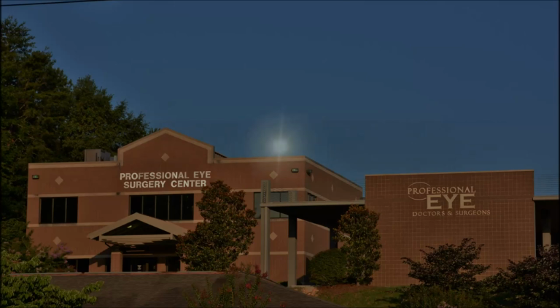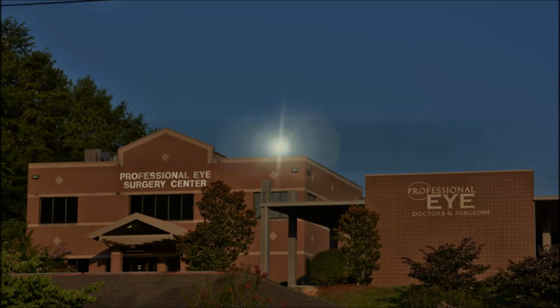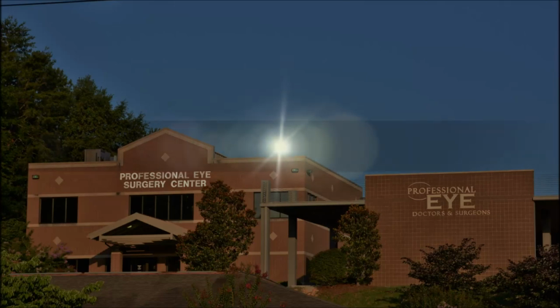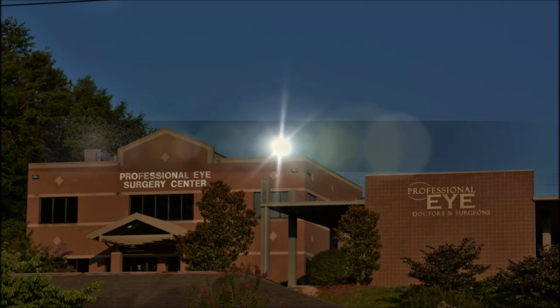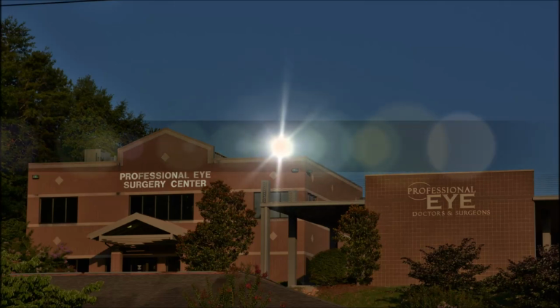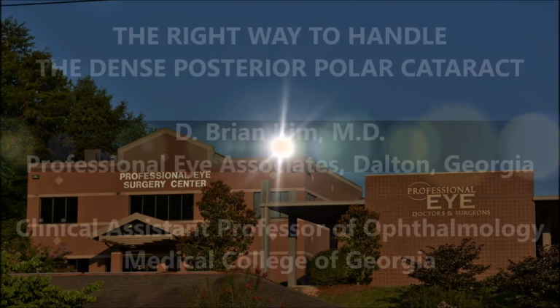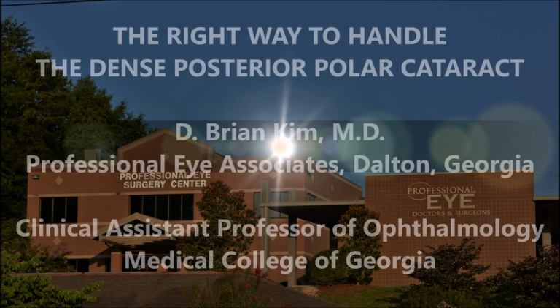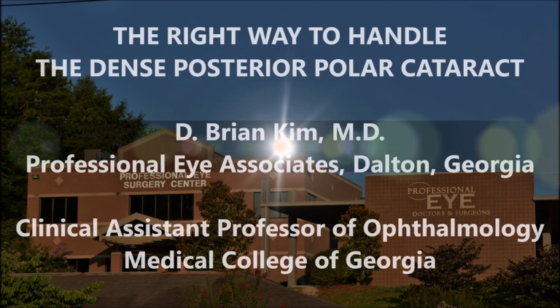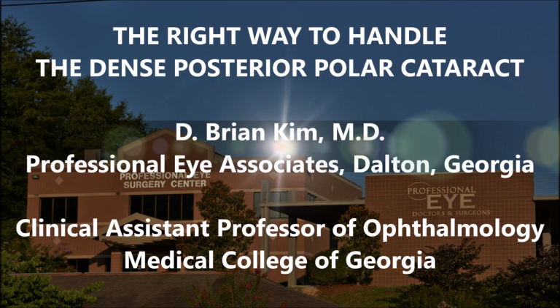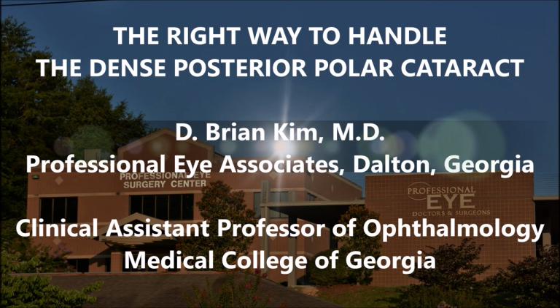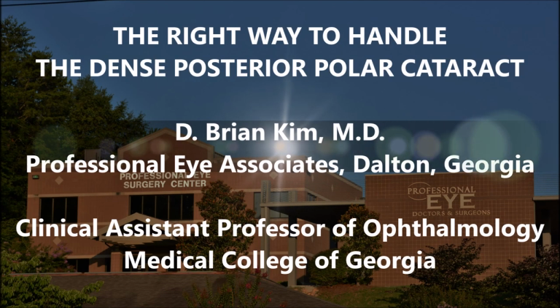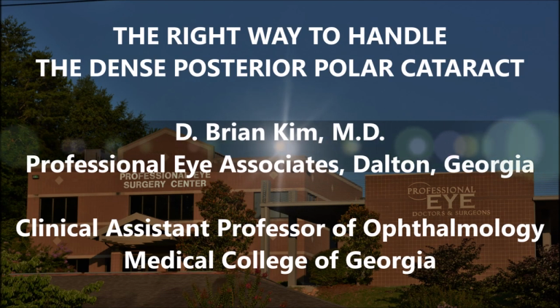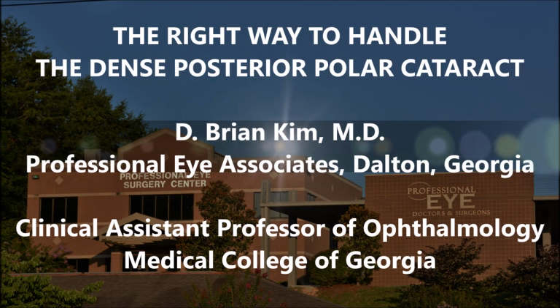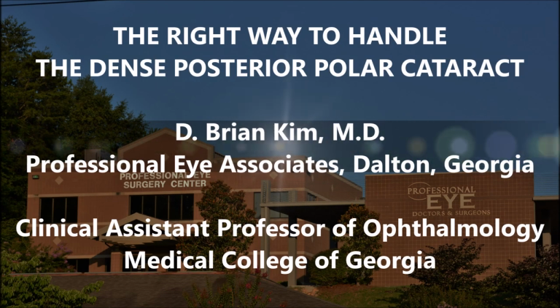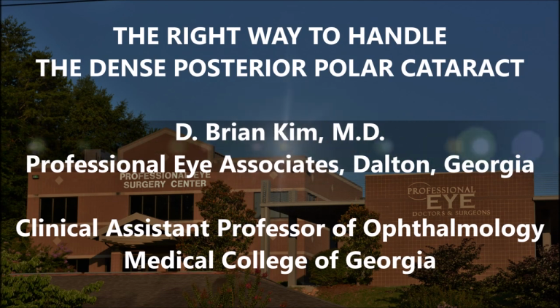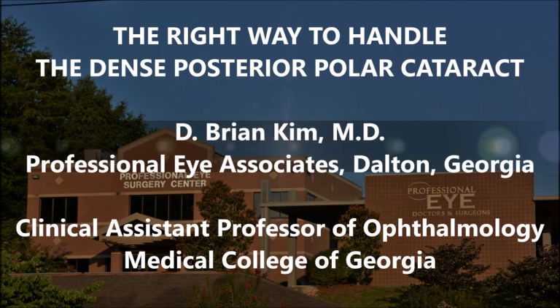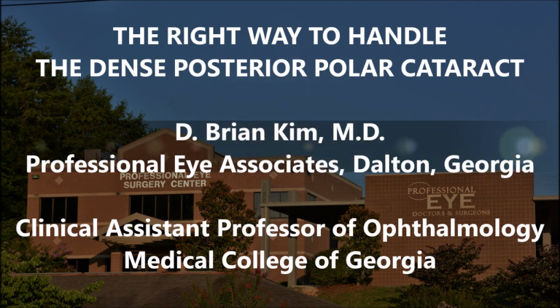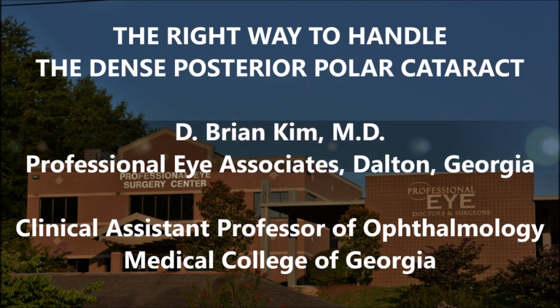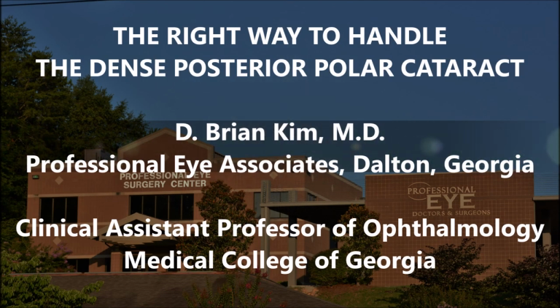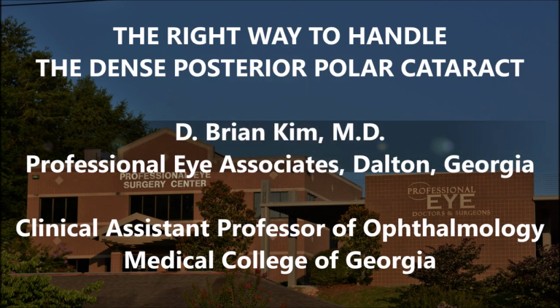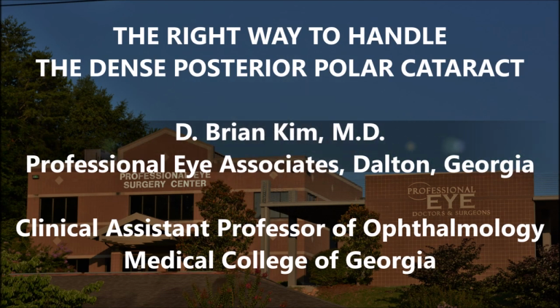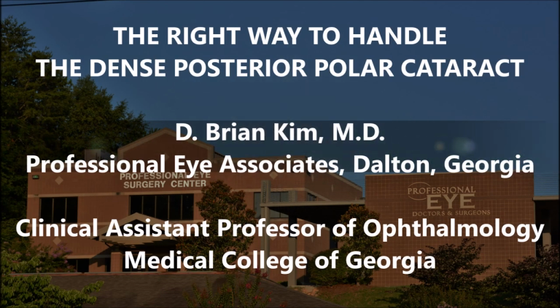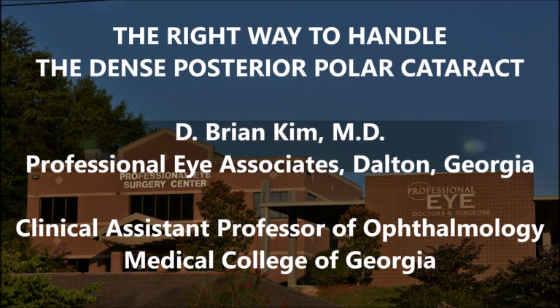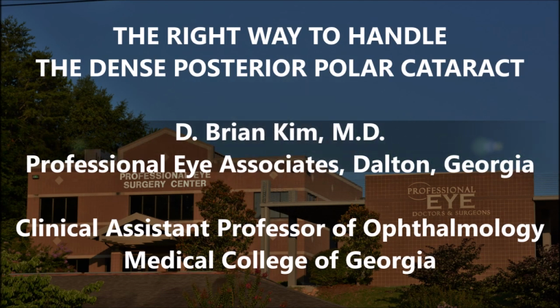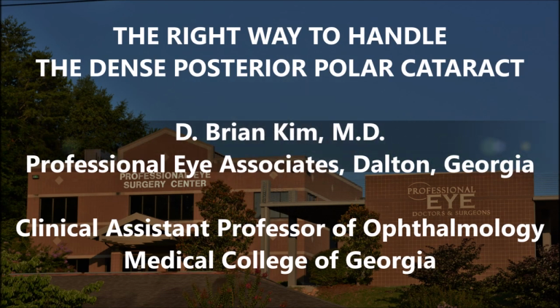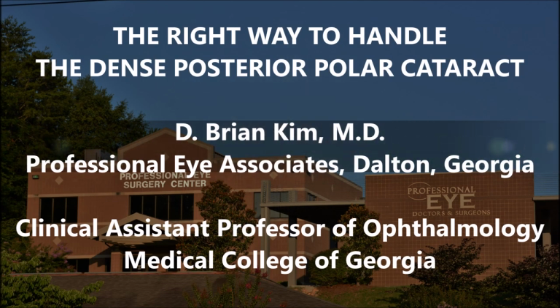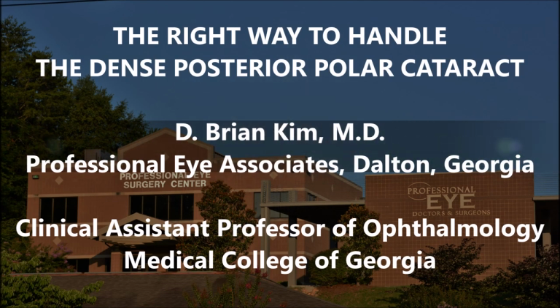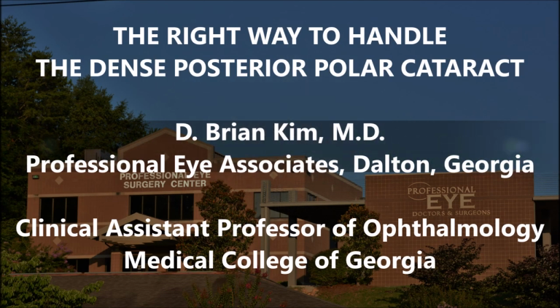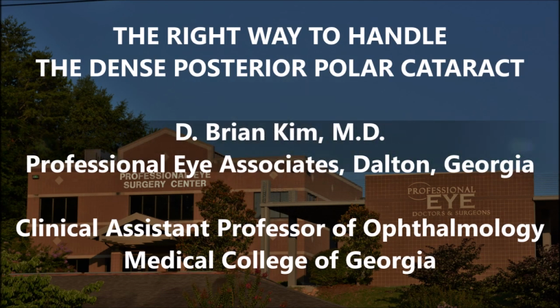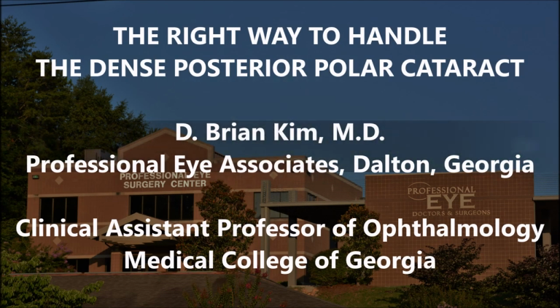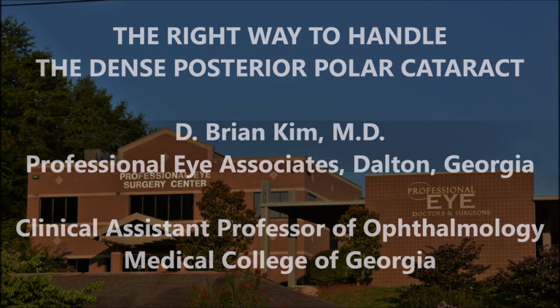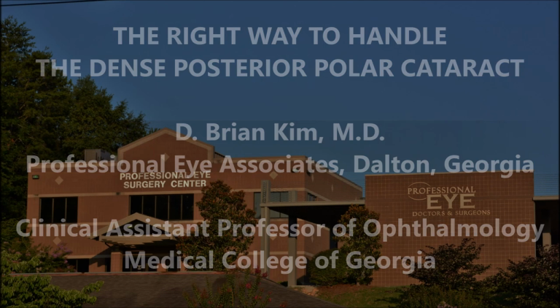Hi, this is Brian Kim. I'm going to share with you the right way to handle the dense posterior polar cataract.